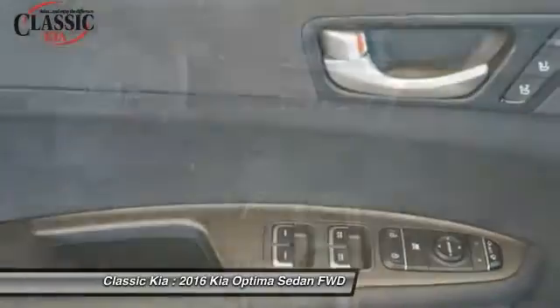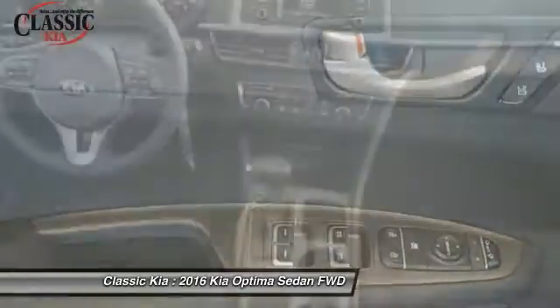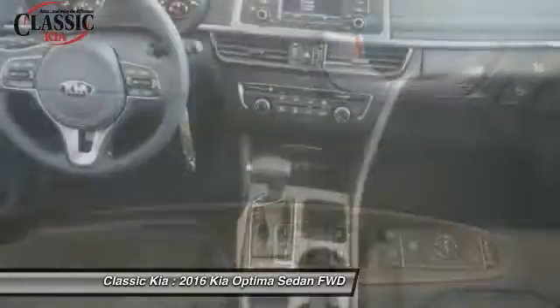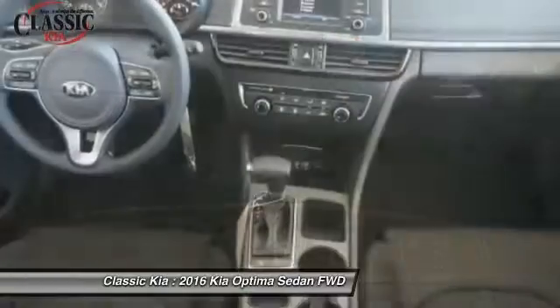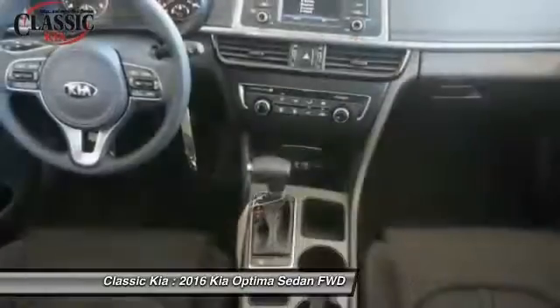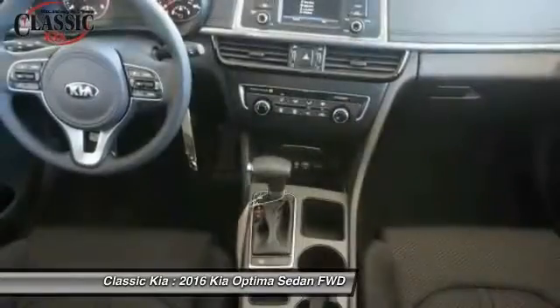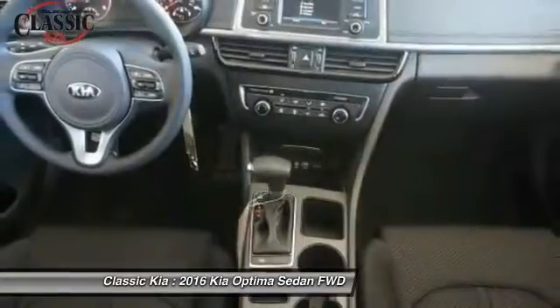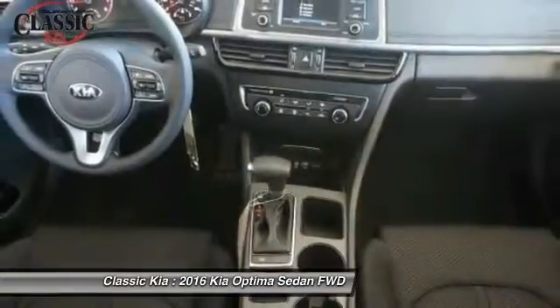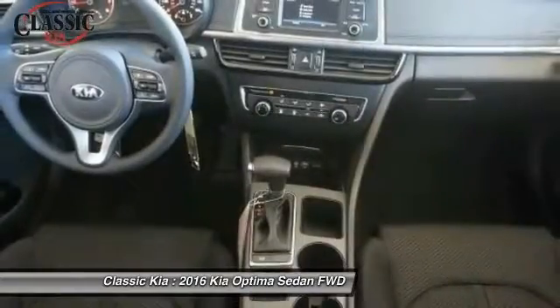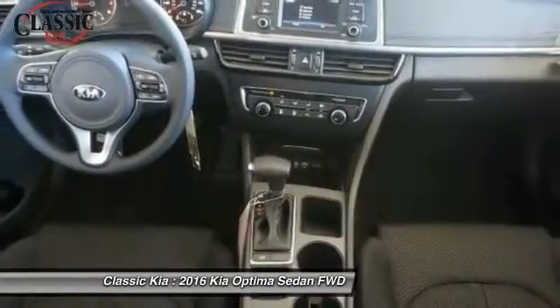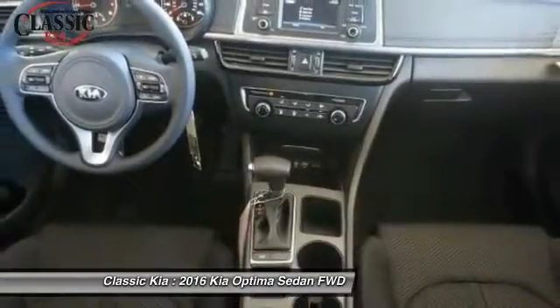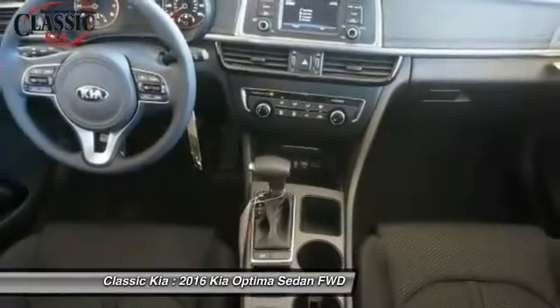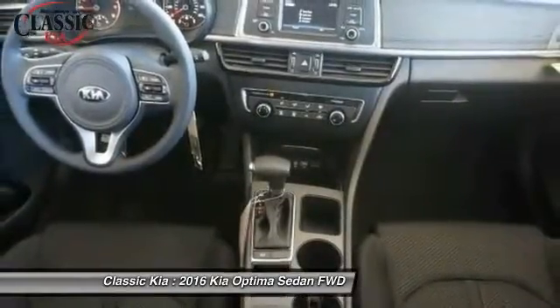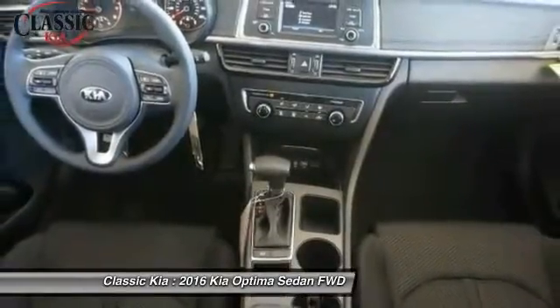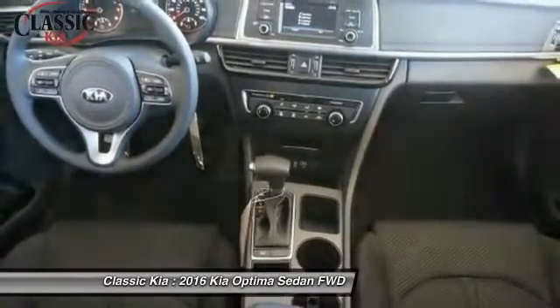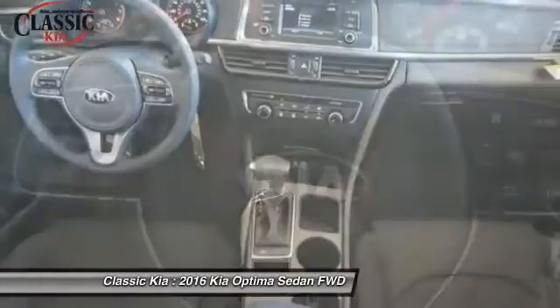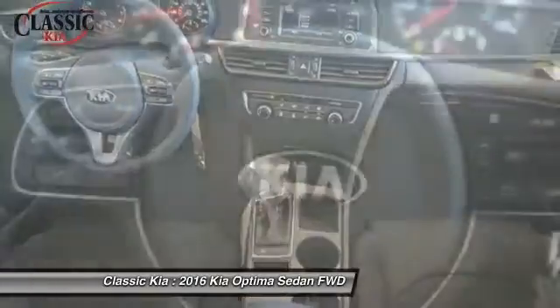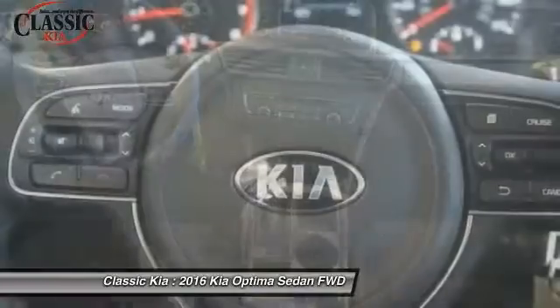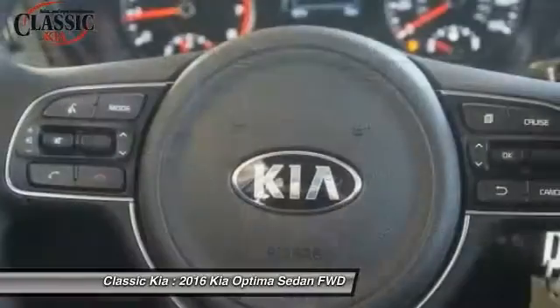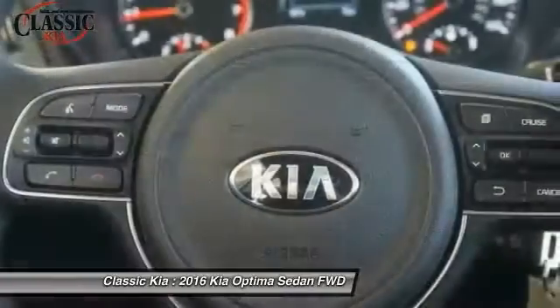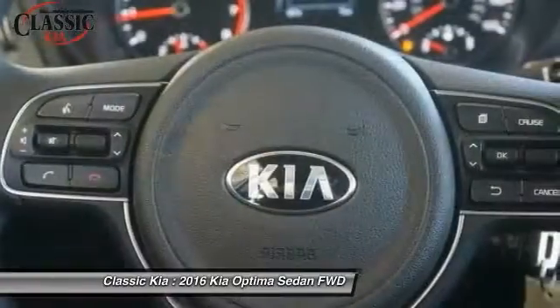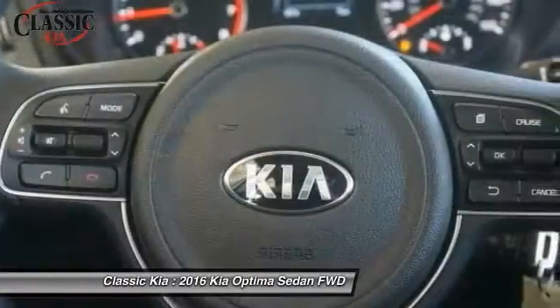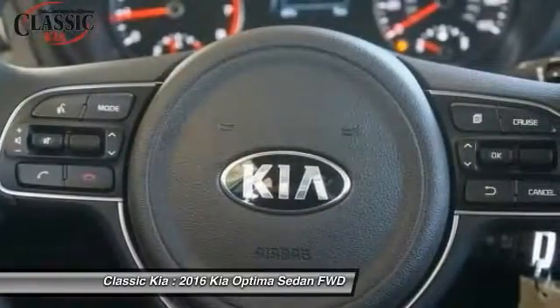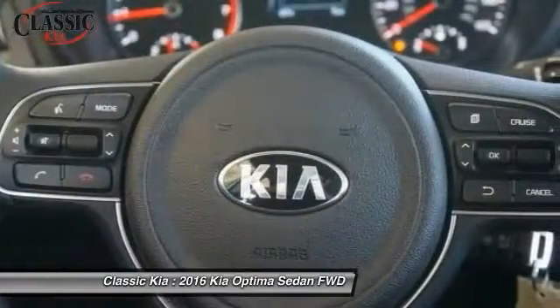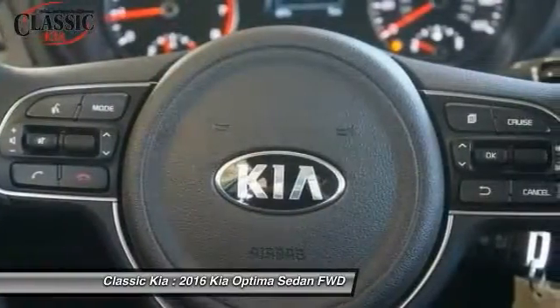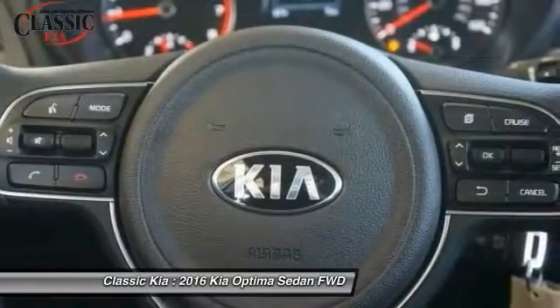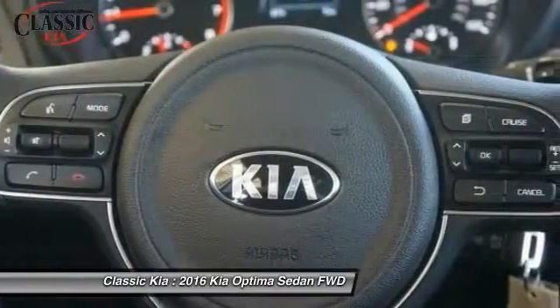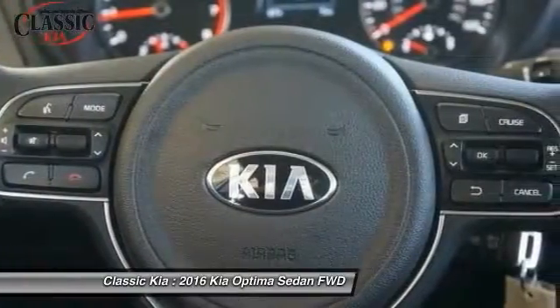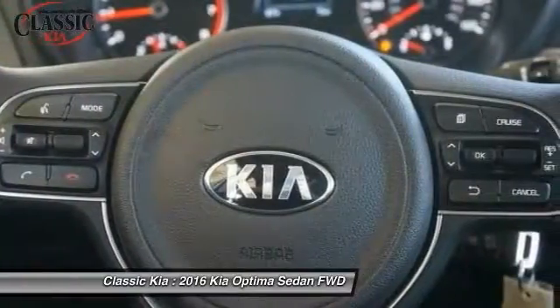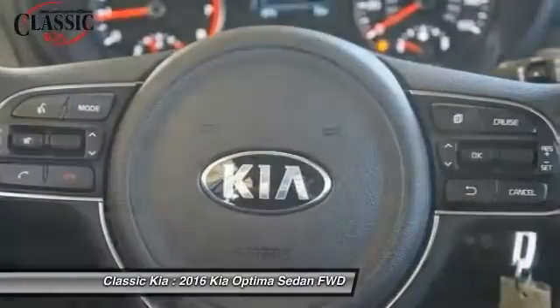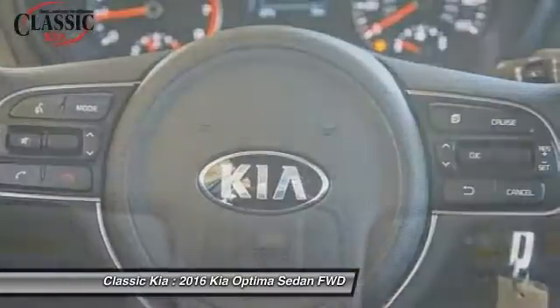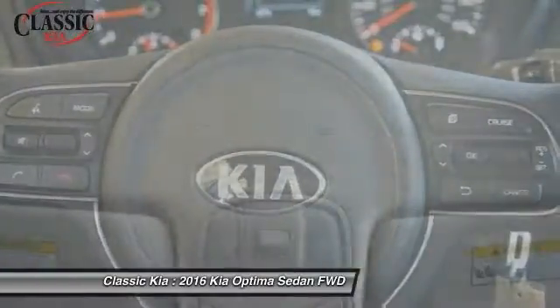Fog lights, power windows, security system, CD player. Come see the car for yourself.